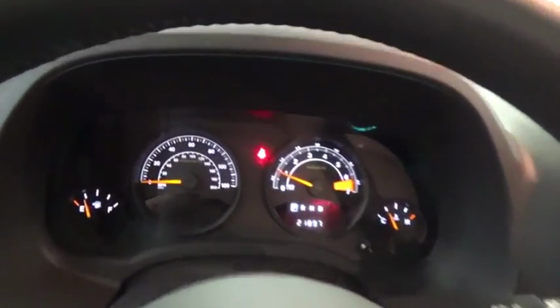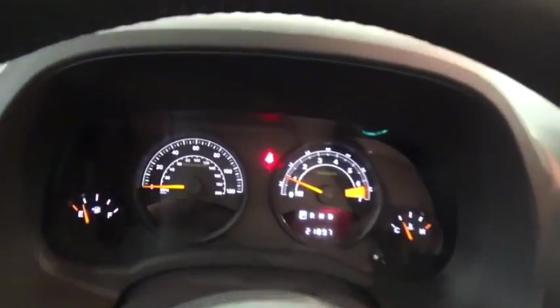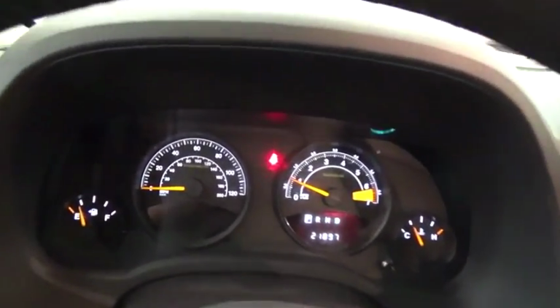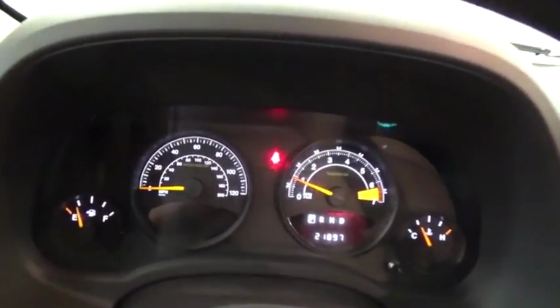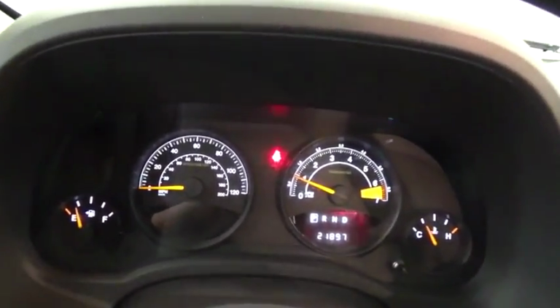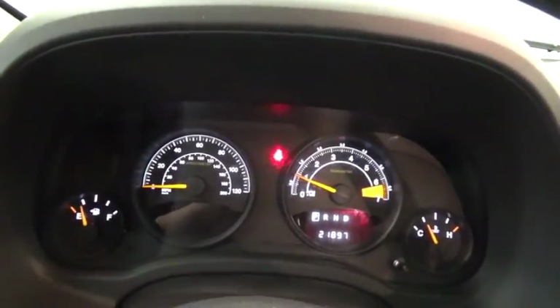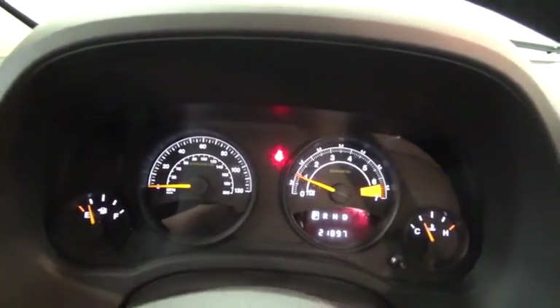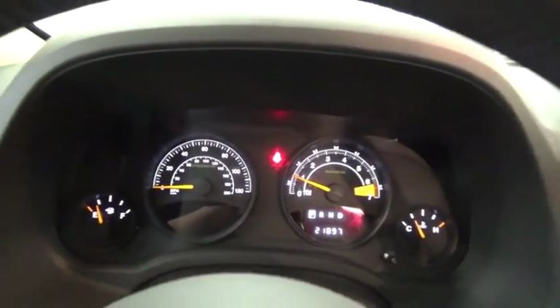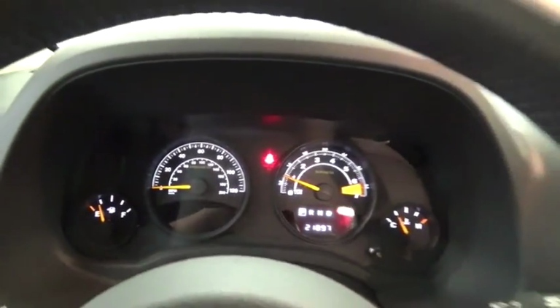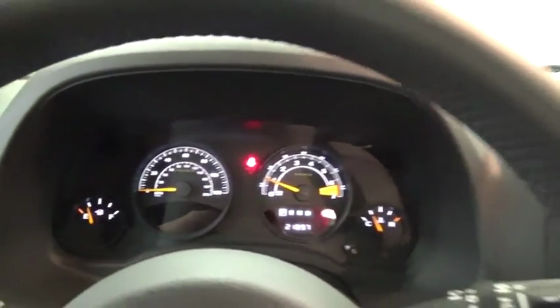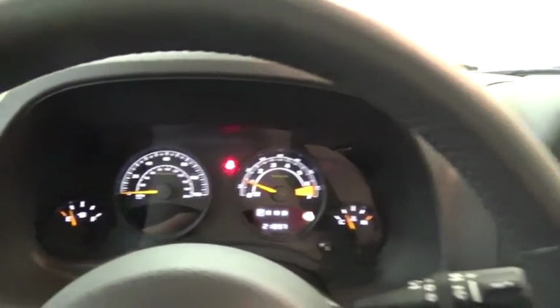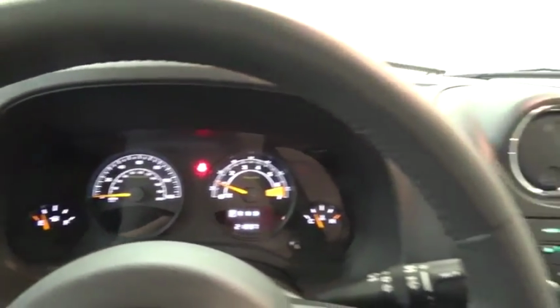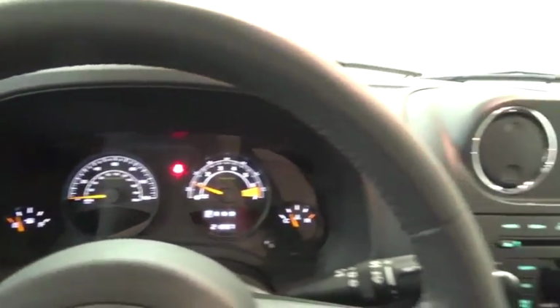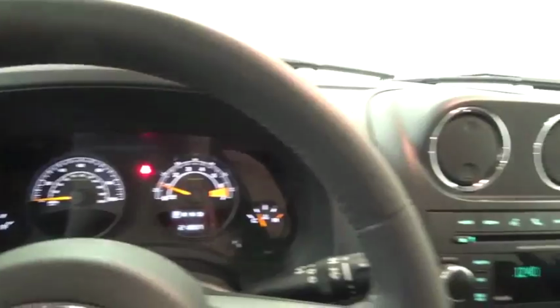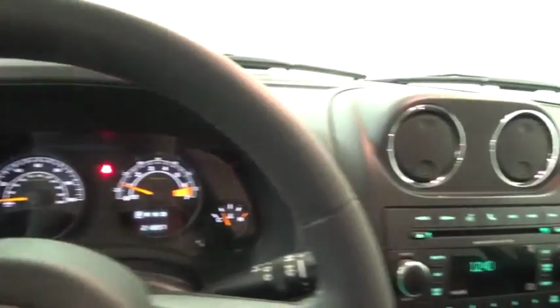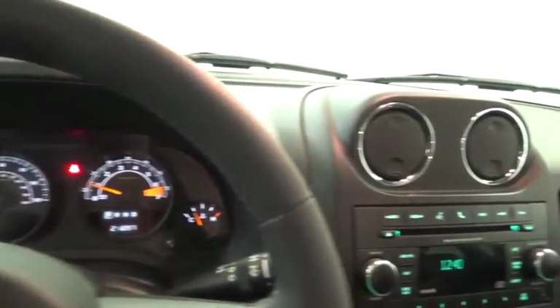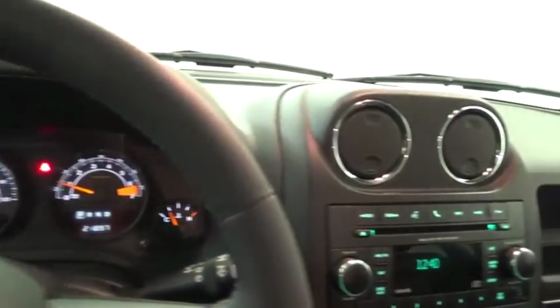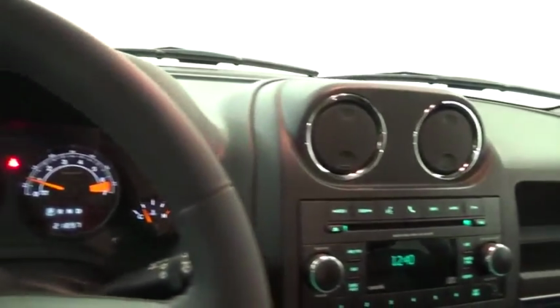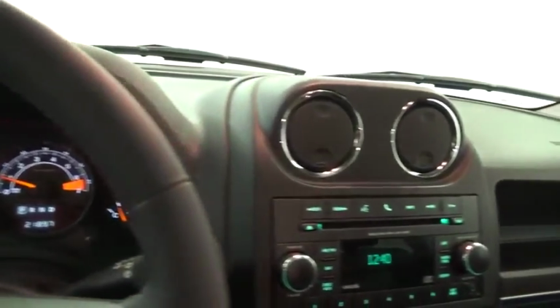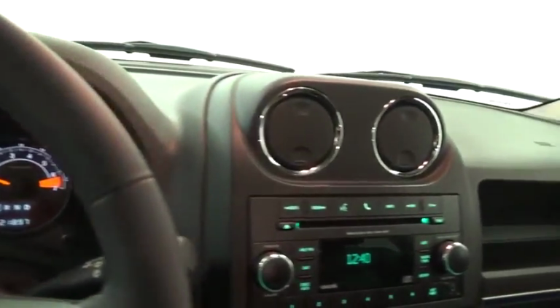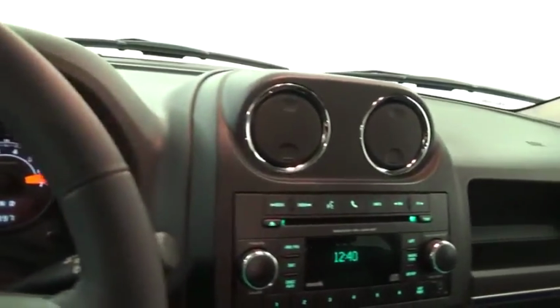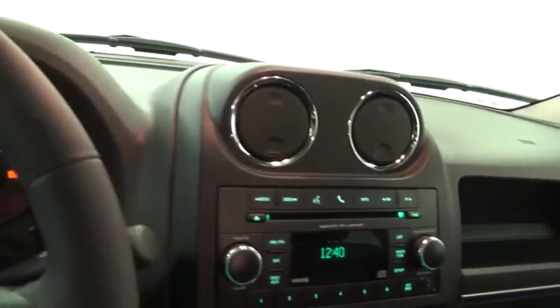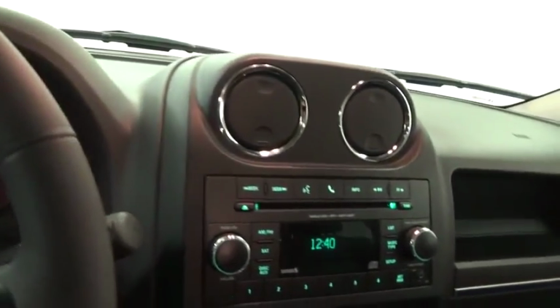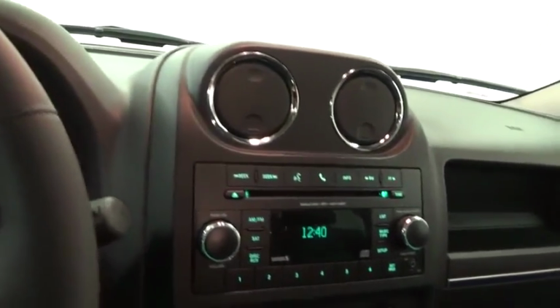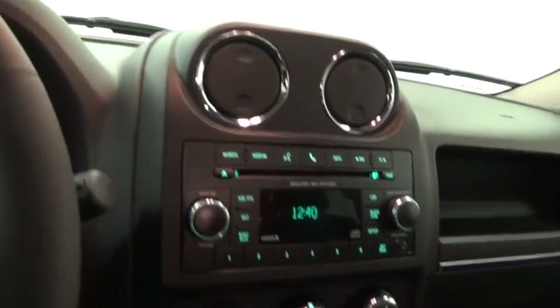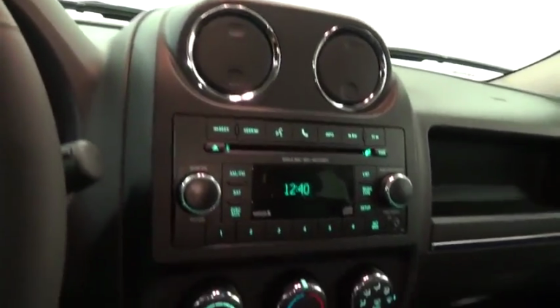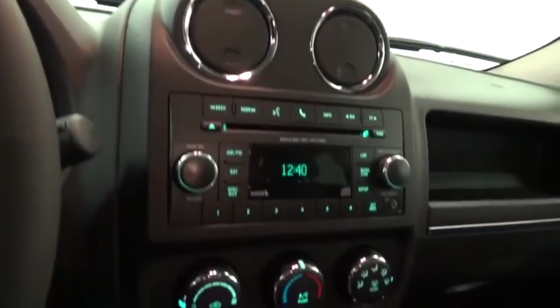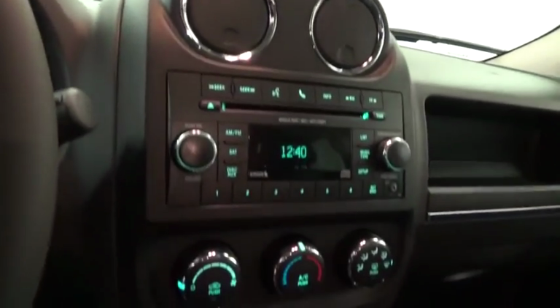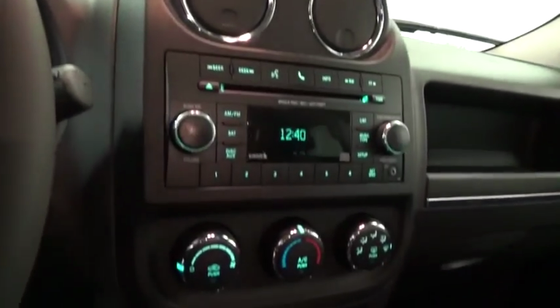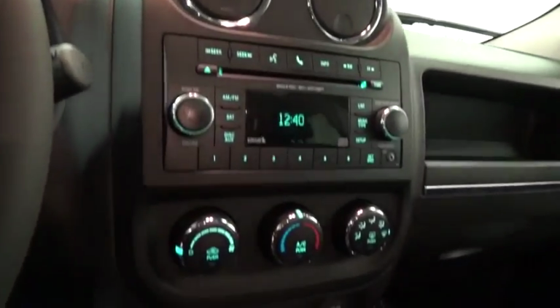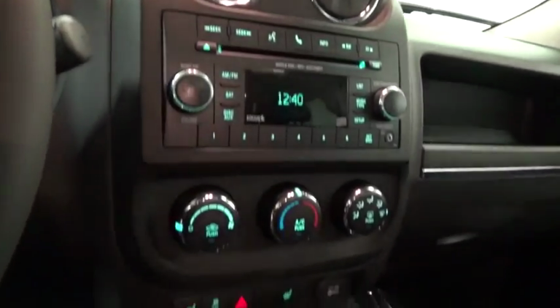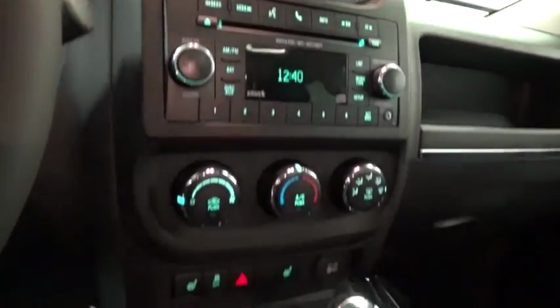air conditioning, cruise control, trip odometer, compass, fog lights, power brakes.